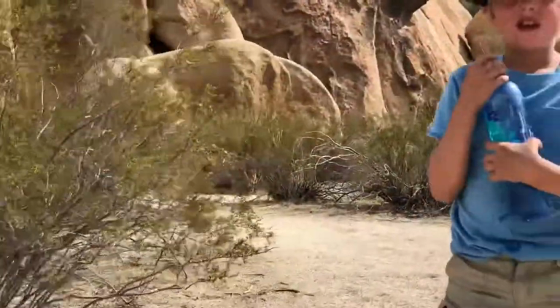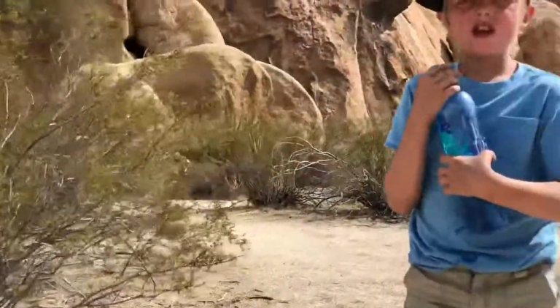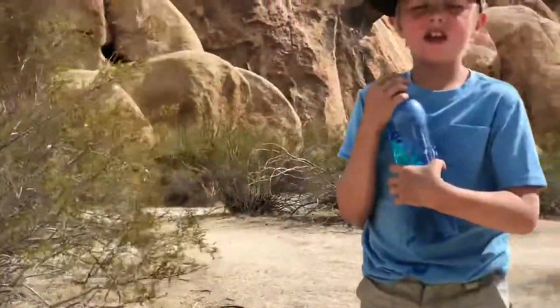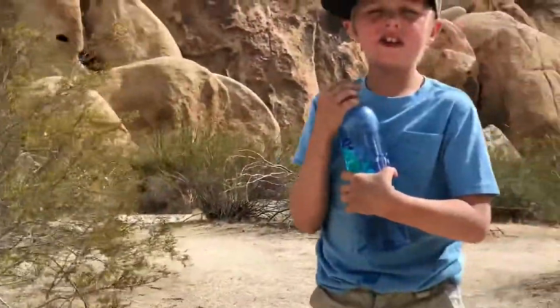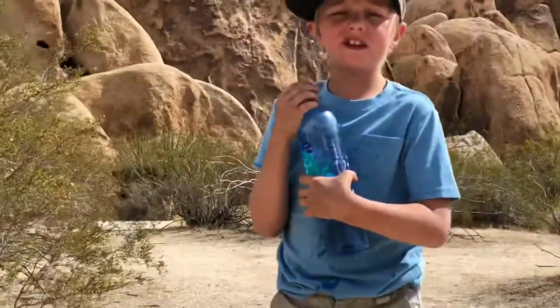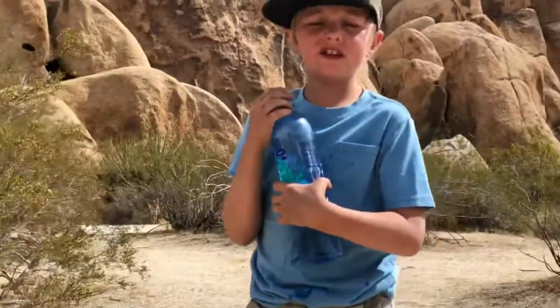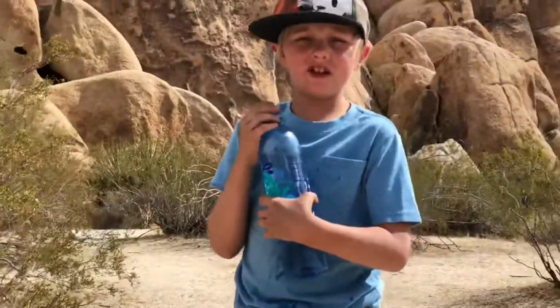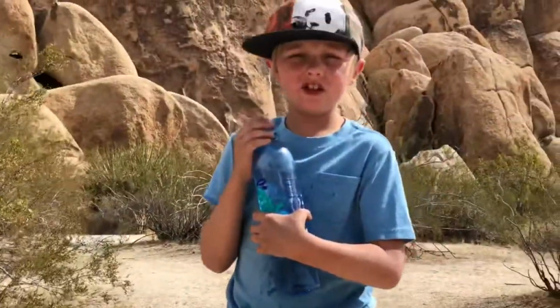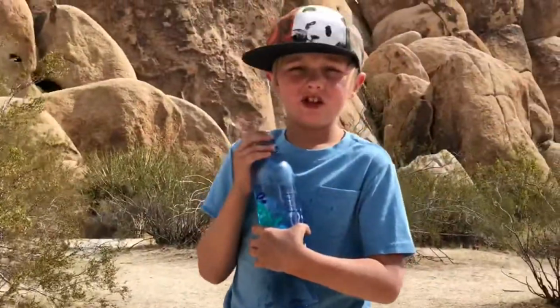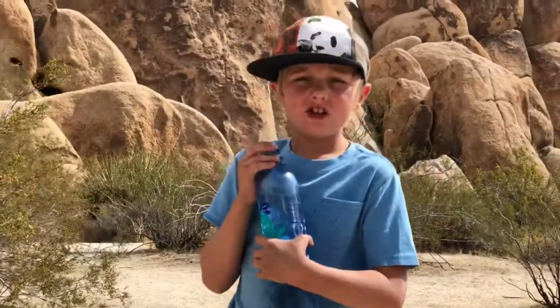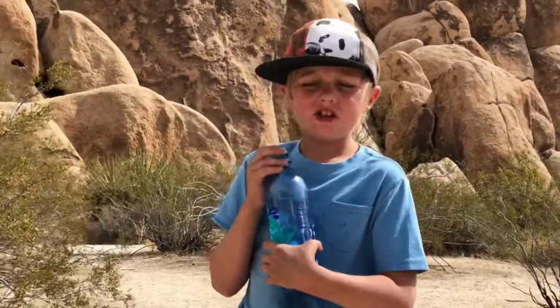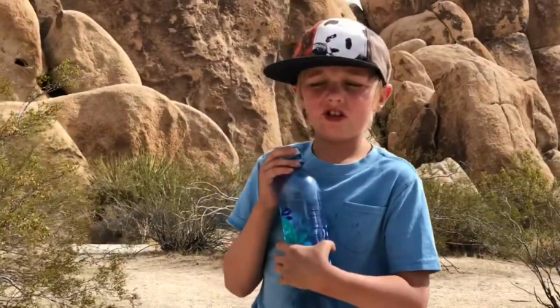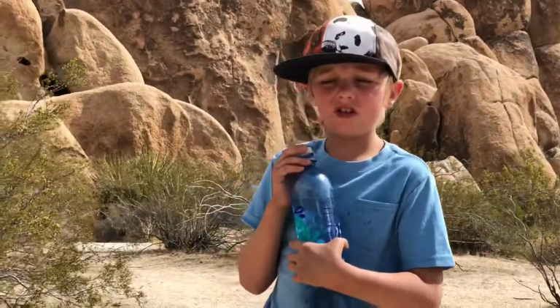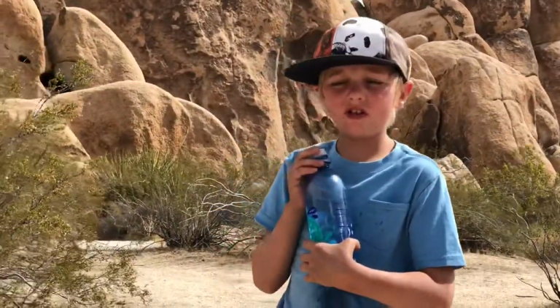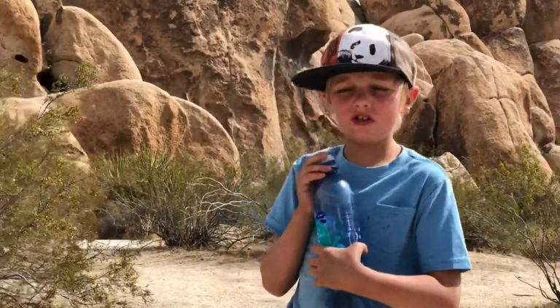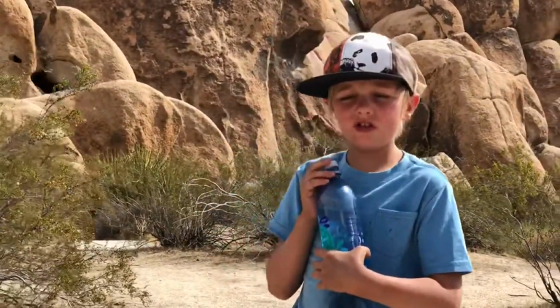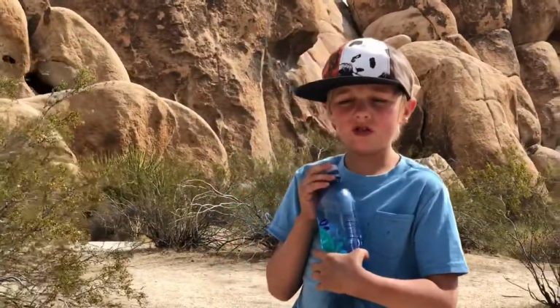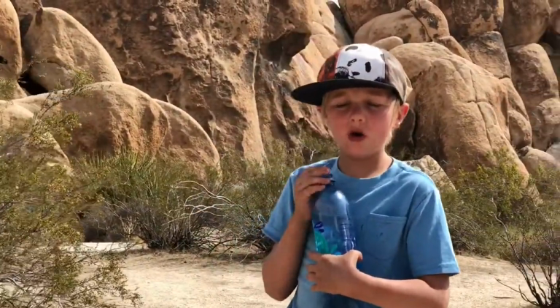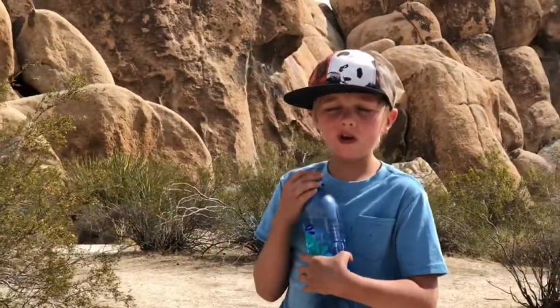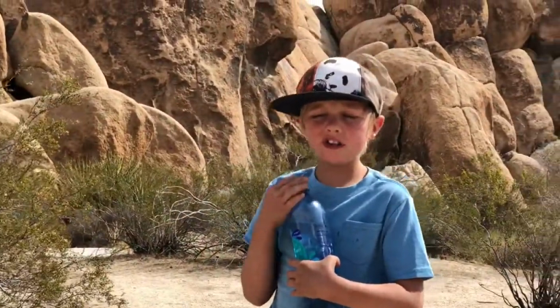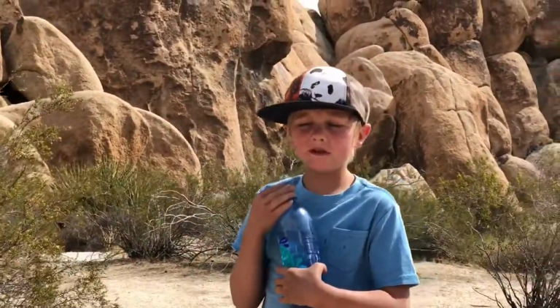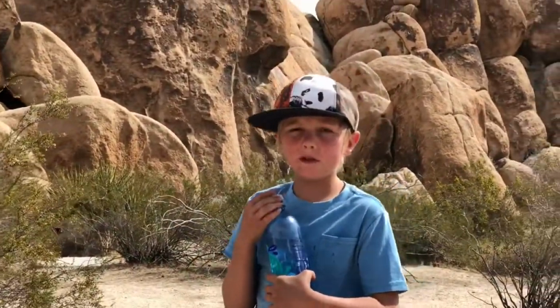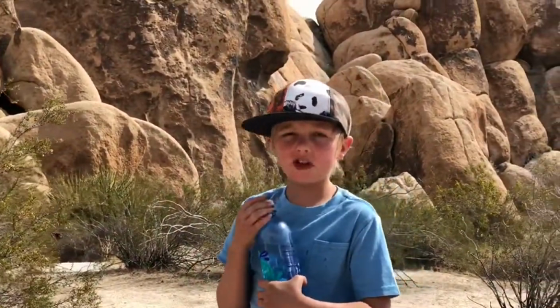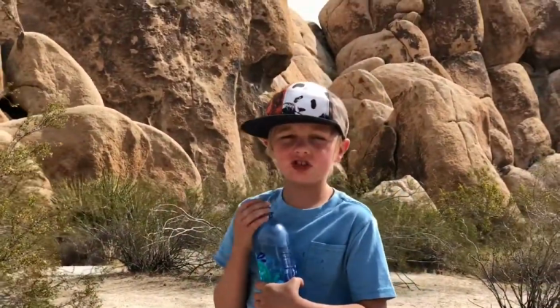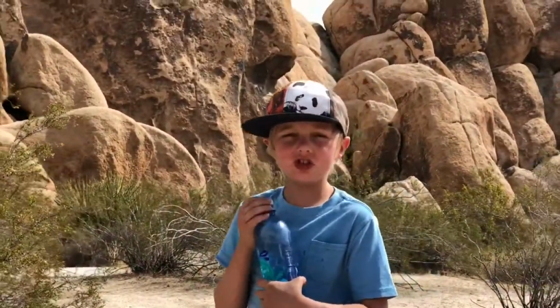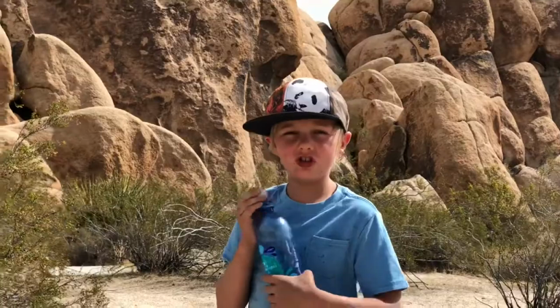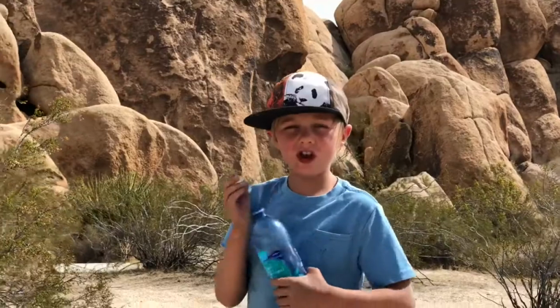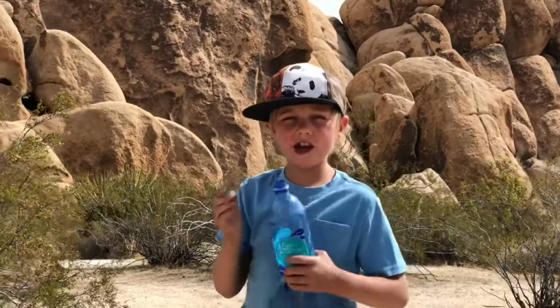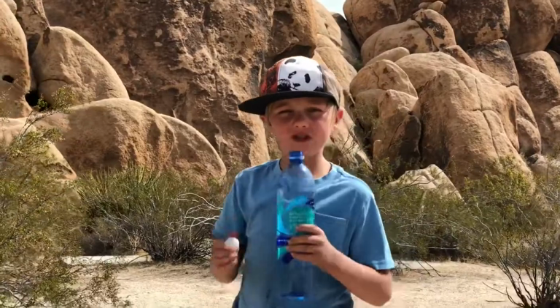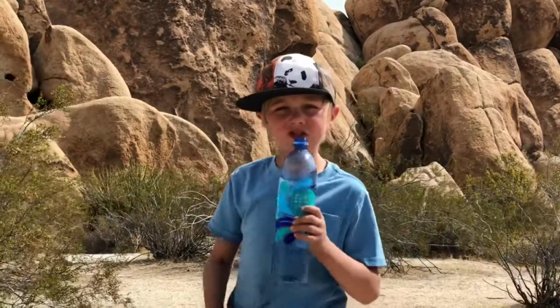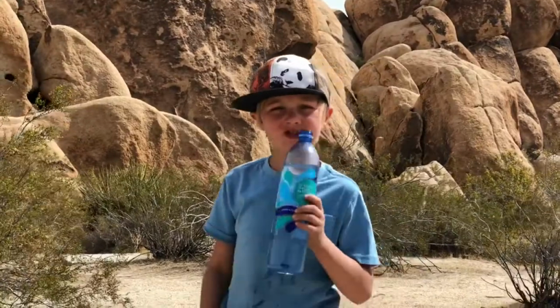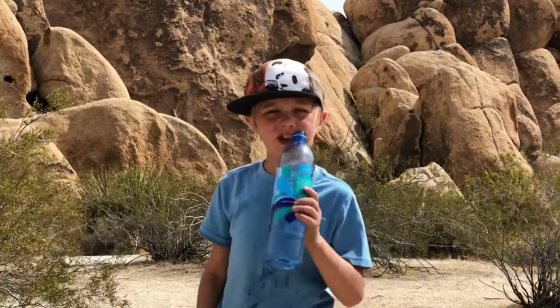In the desert, you always have to make sure you're hydrated.